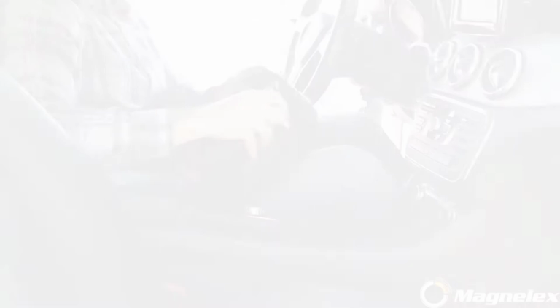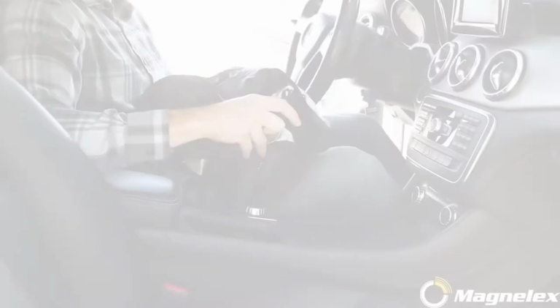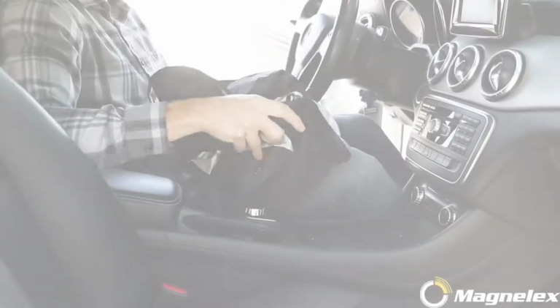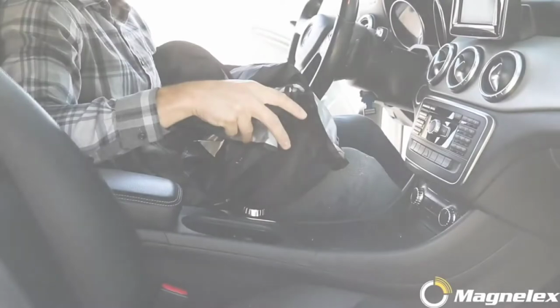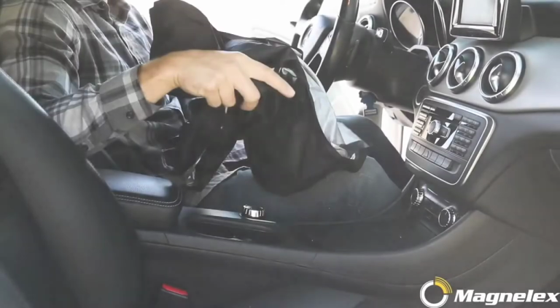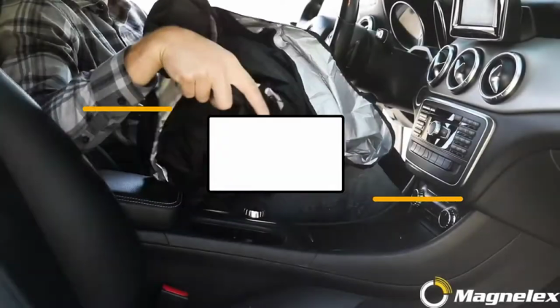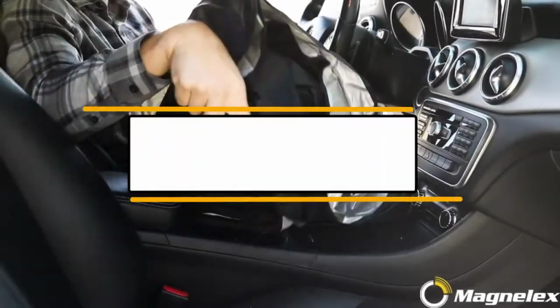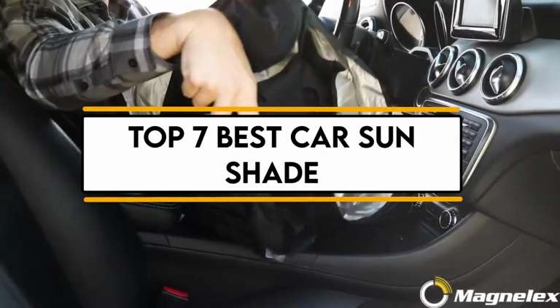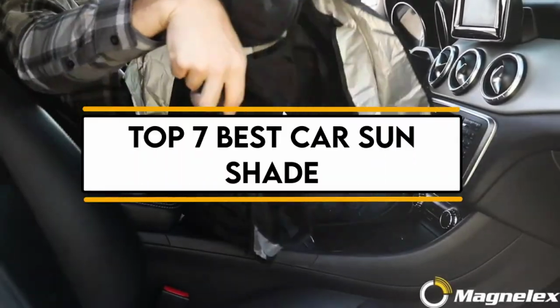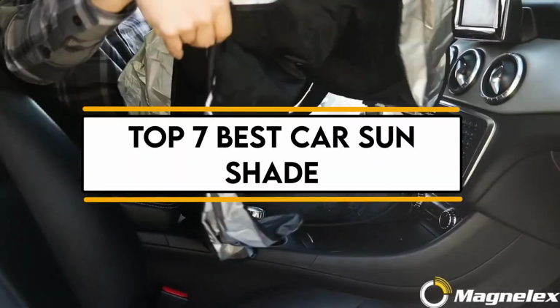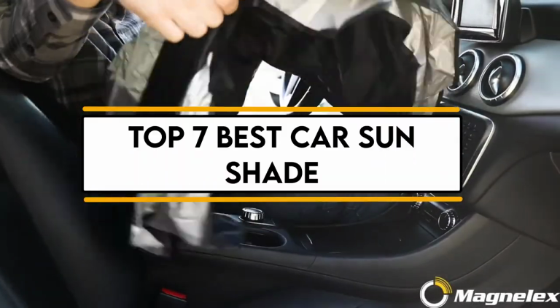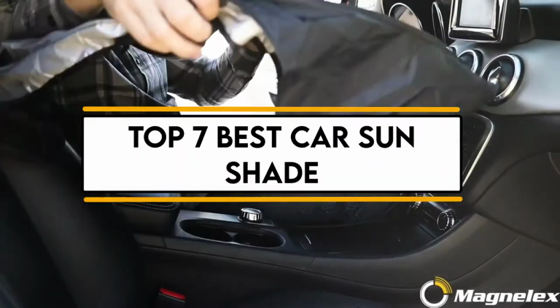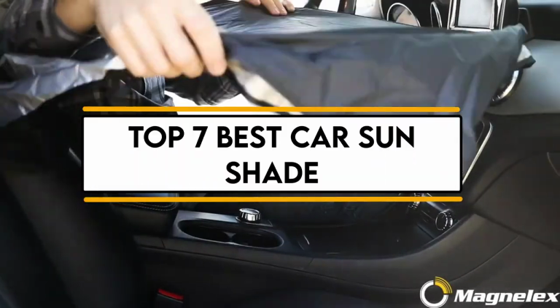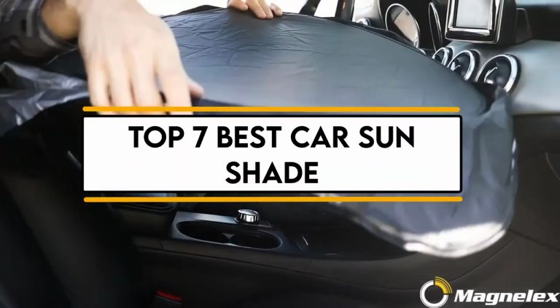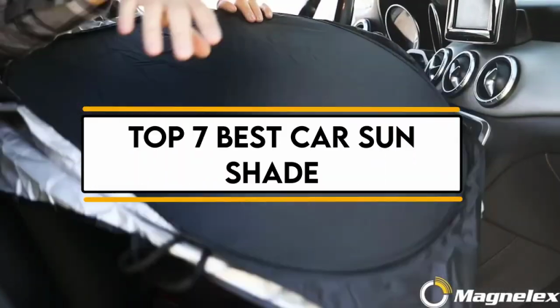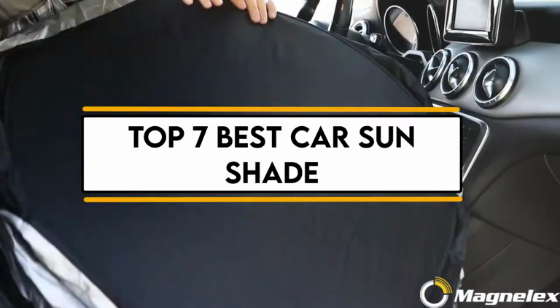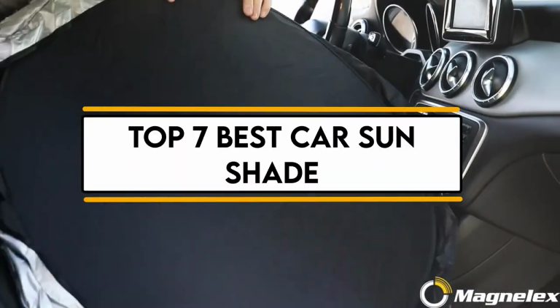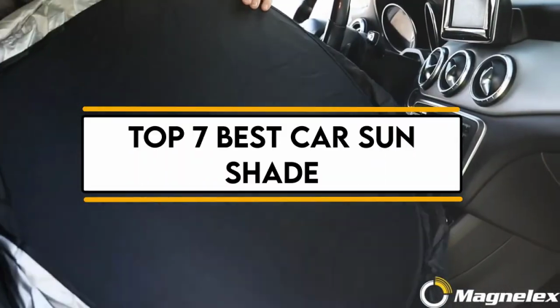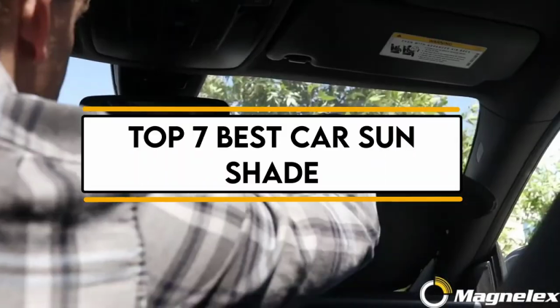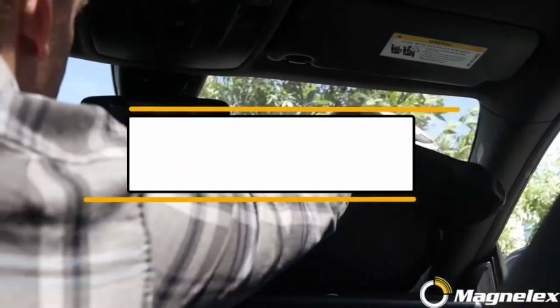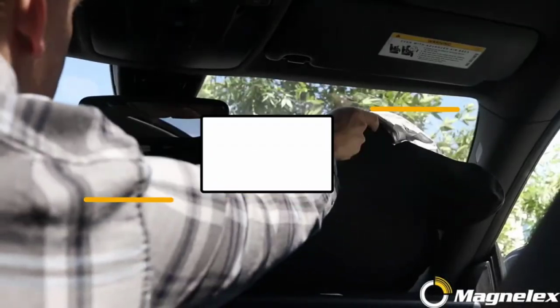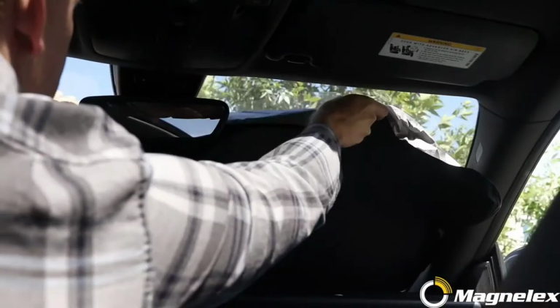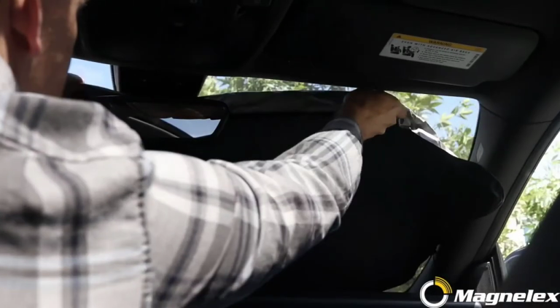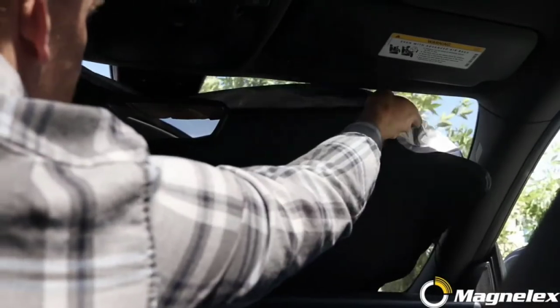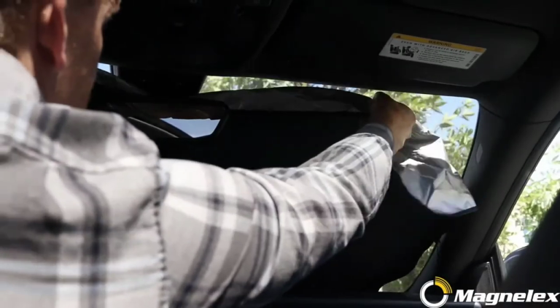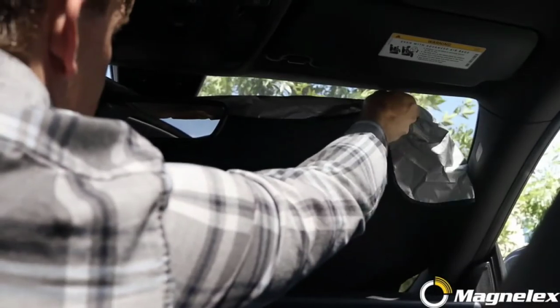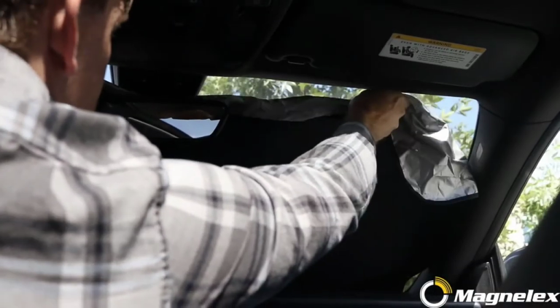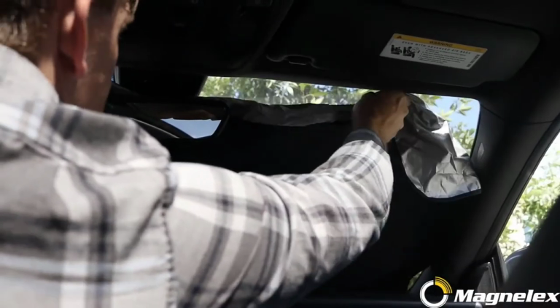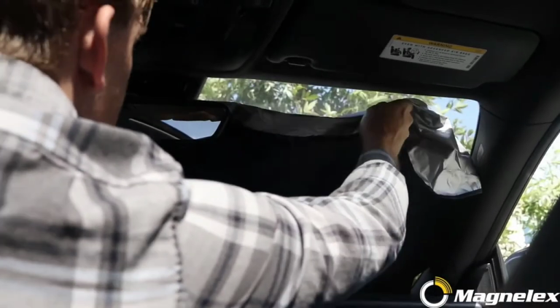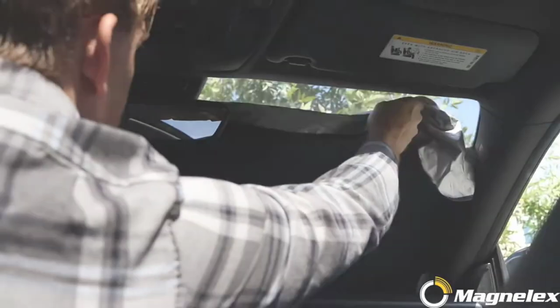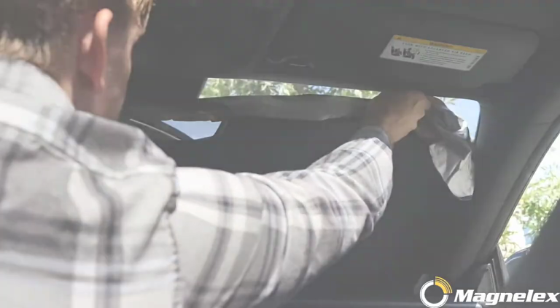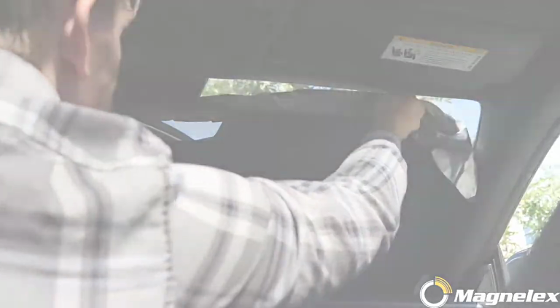In this video, we will discuss the top 7 best car sunshades. So let's get started.